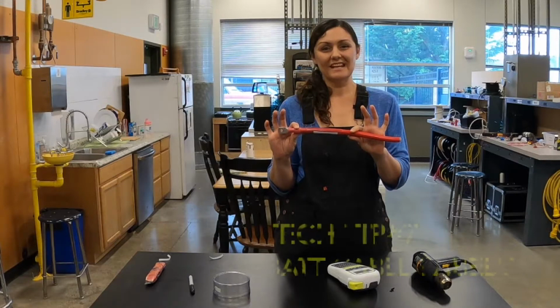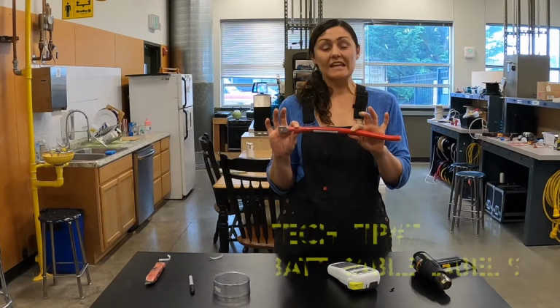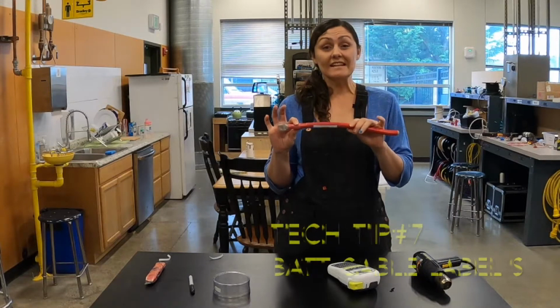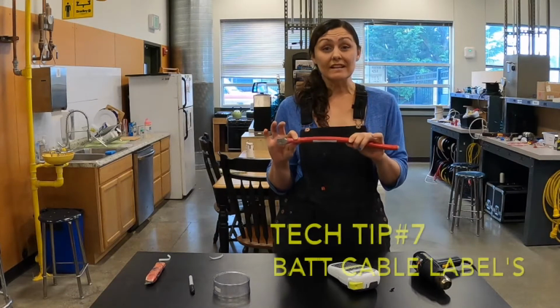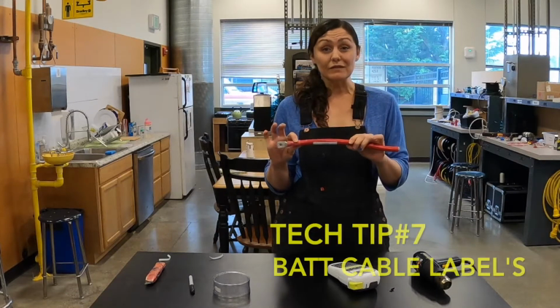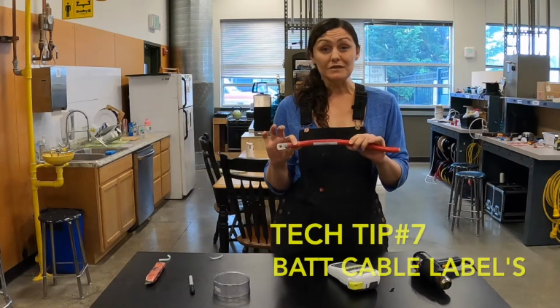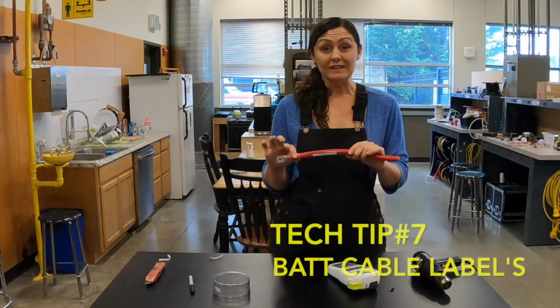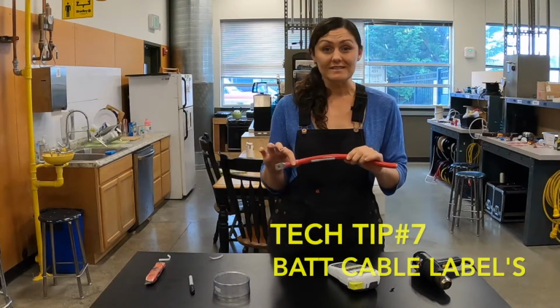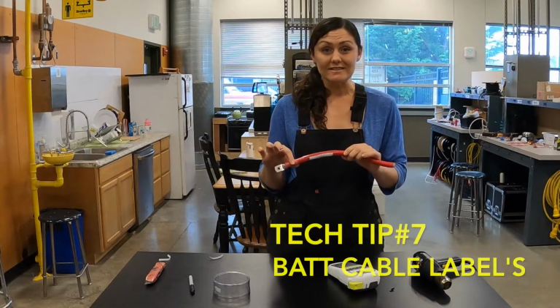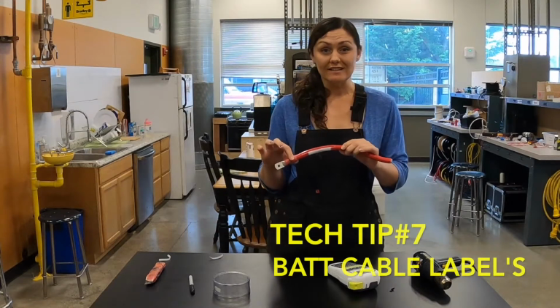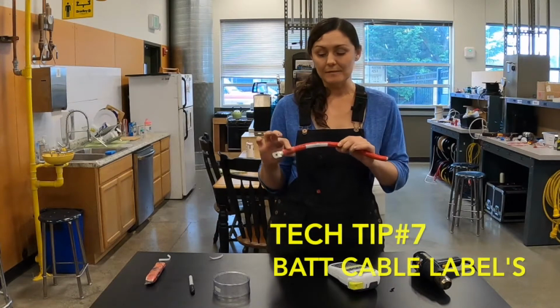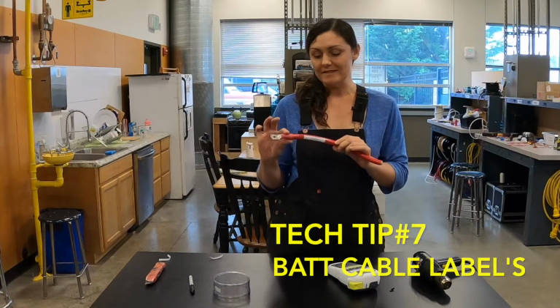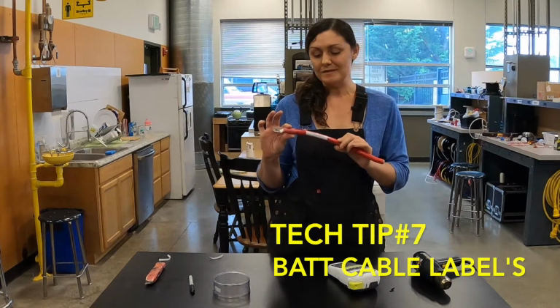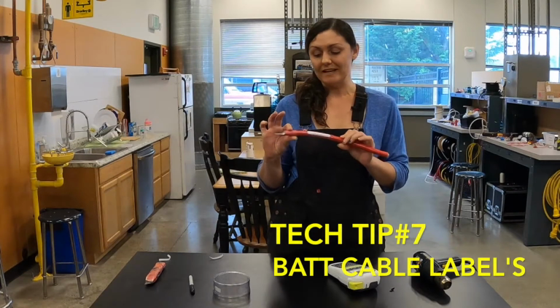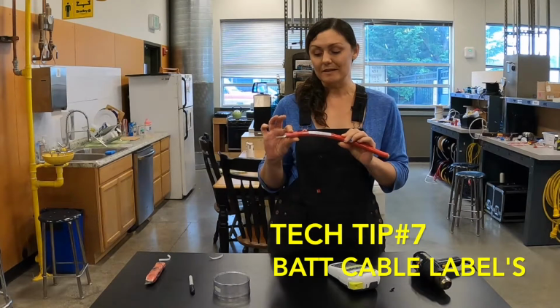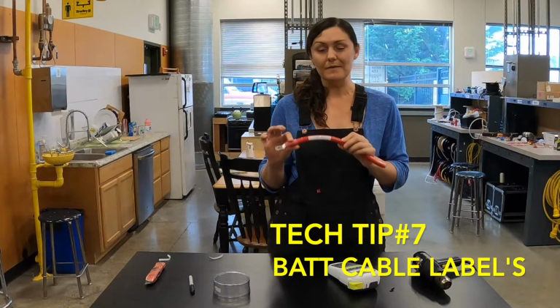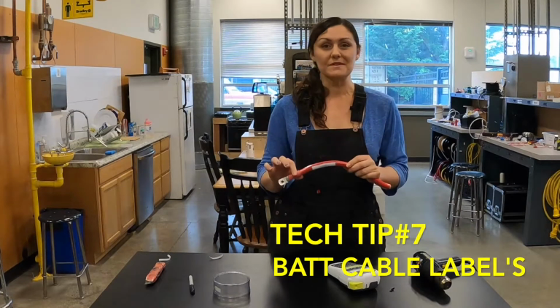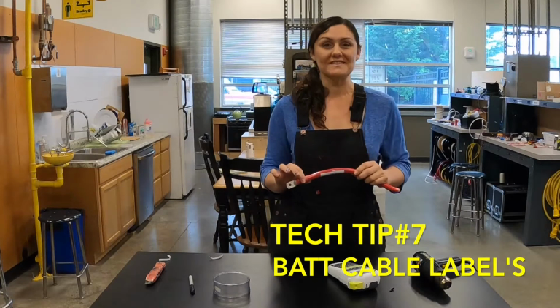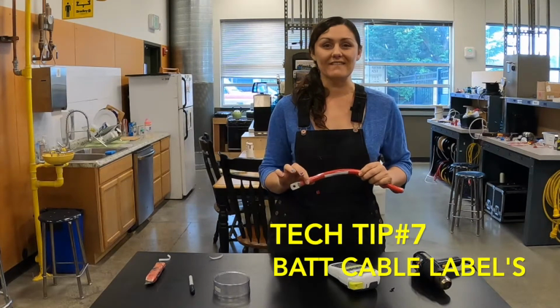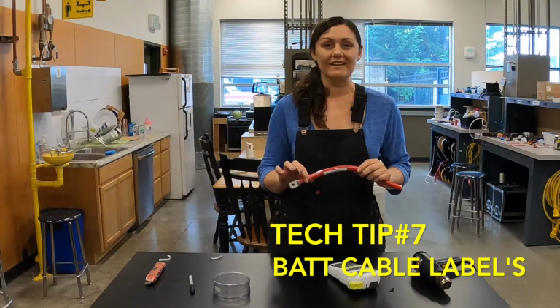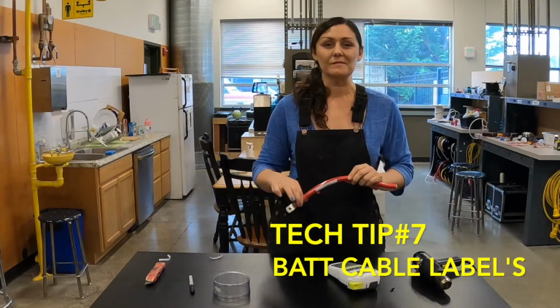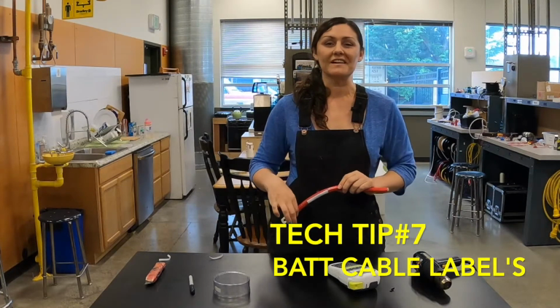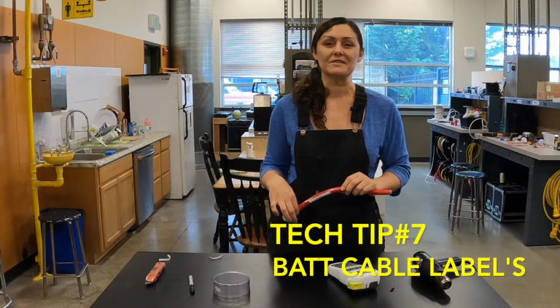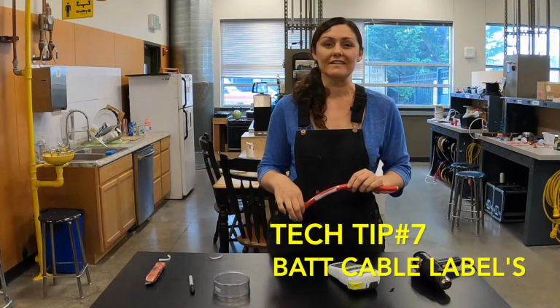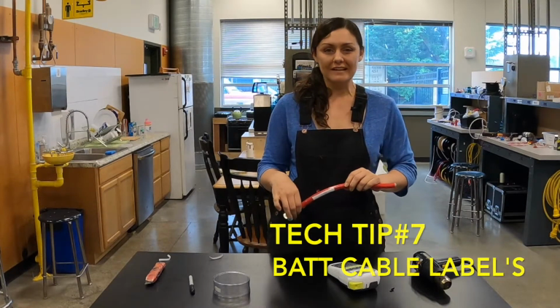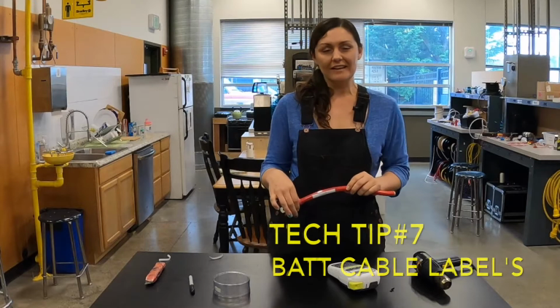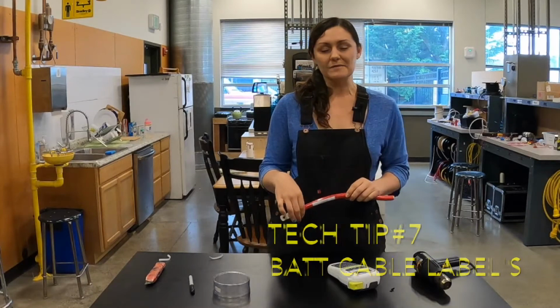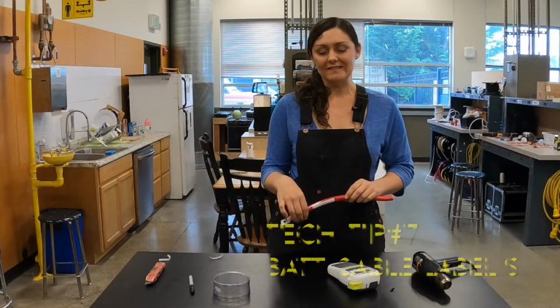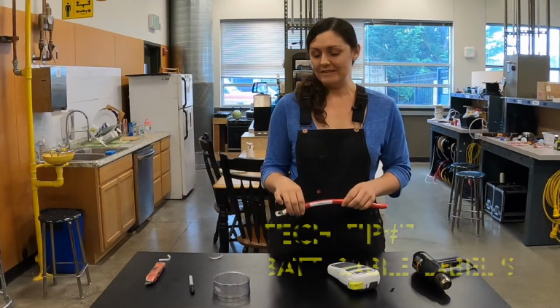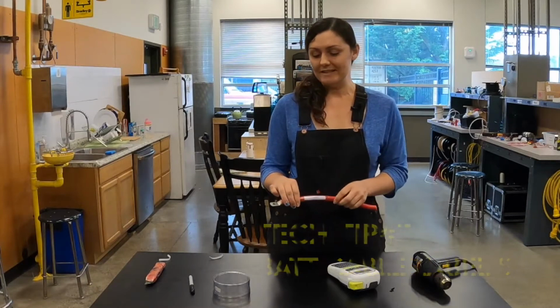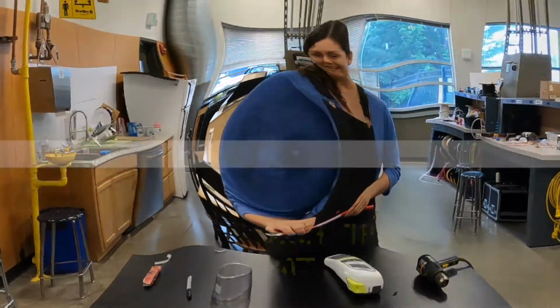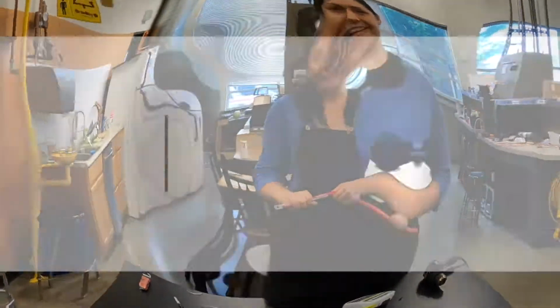Thanks again for joining us on Tech Tips. This is Tech Tips for Sailors. I'm Kendra — come visit us again.